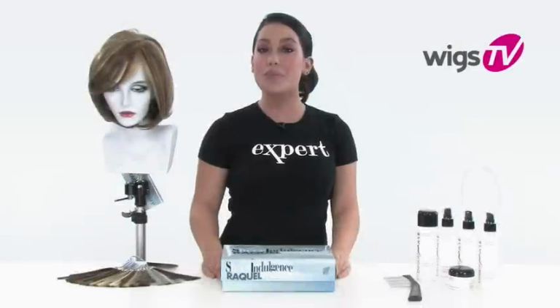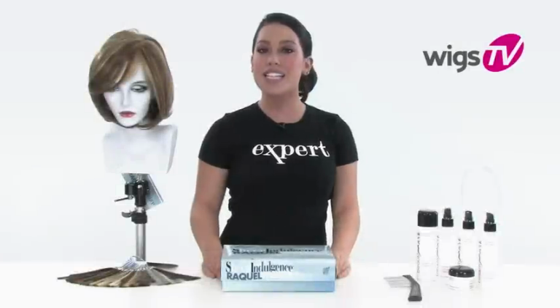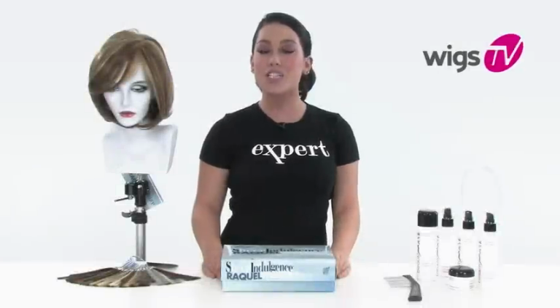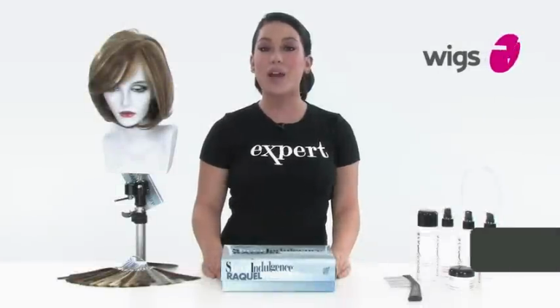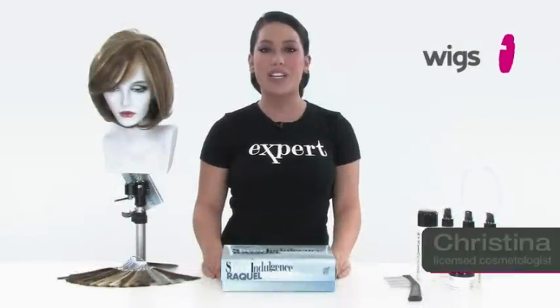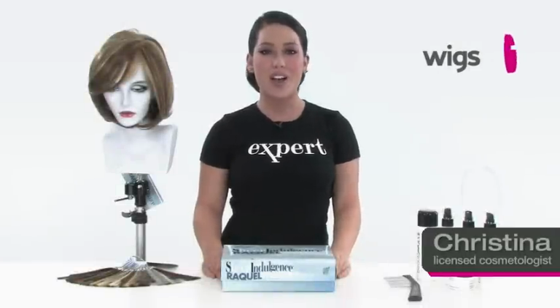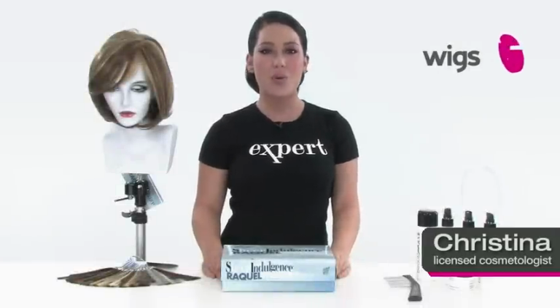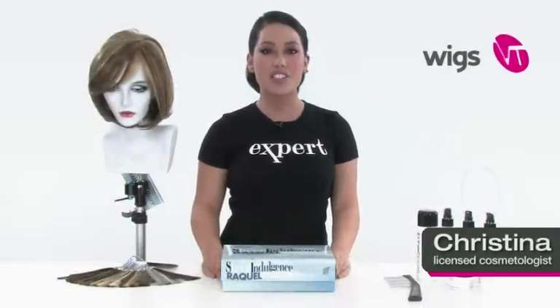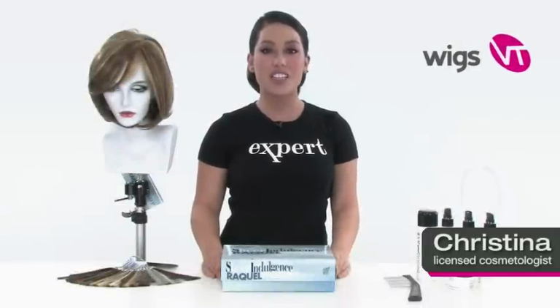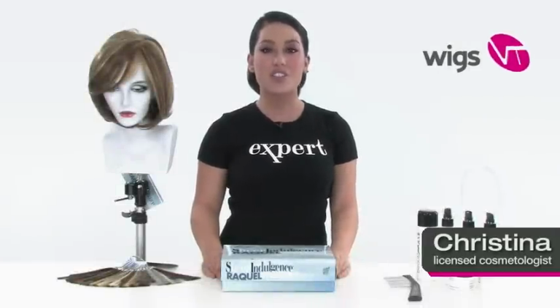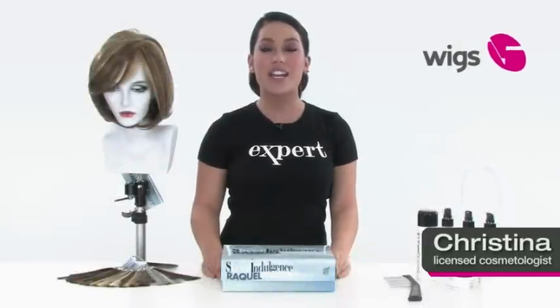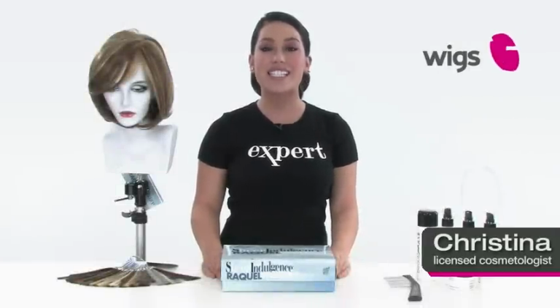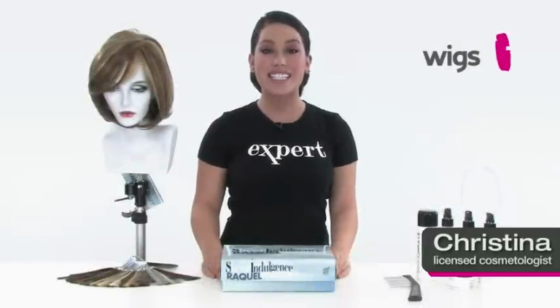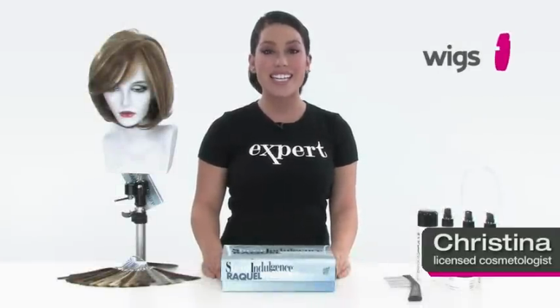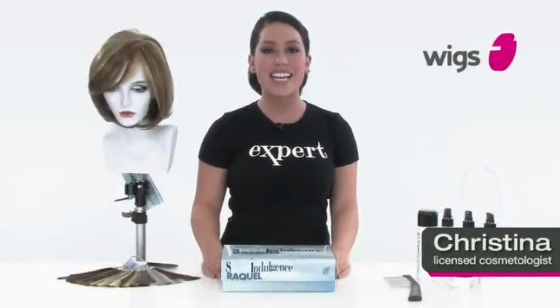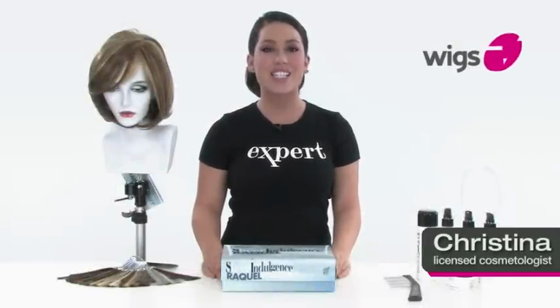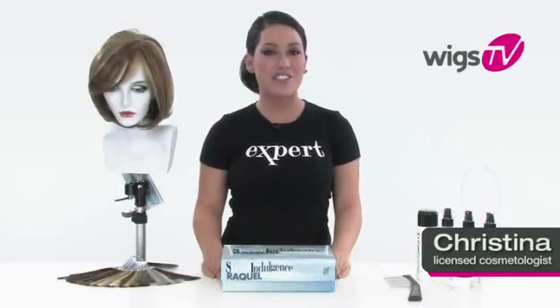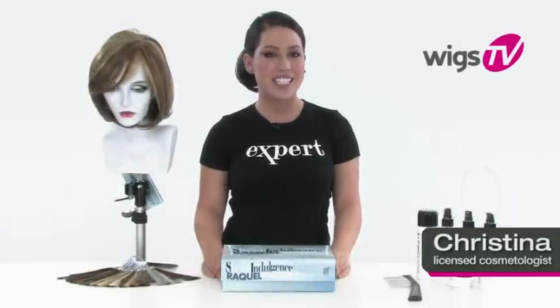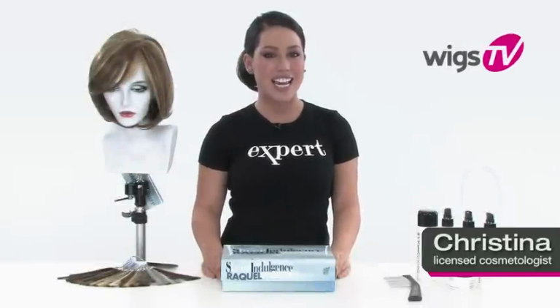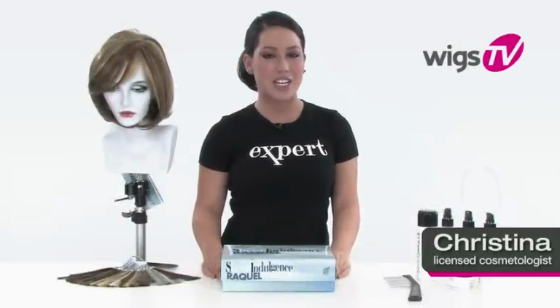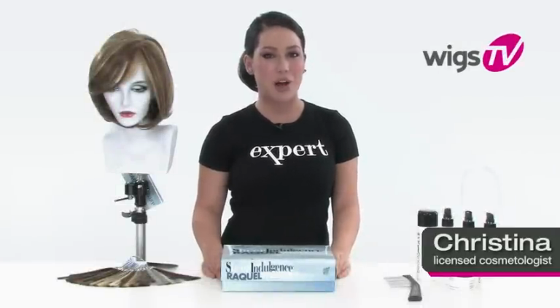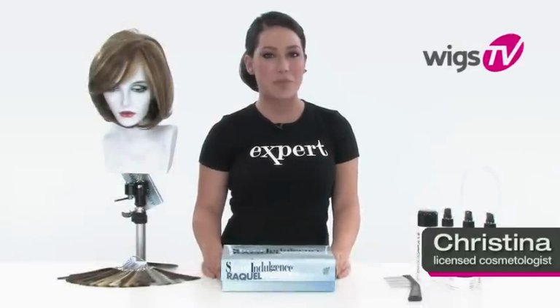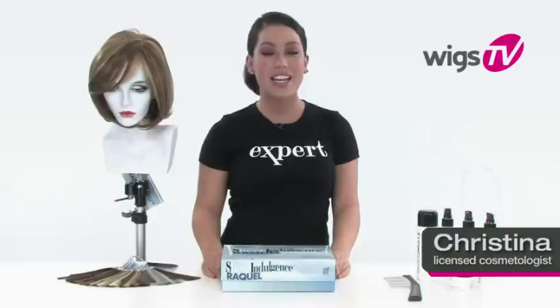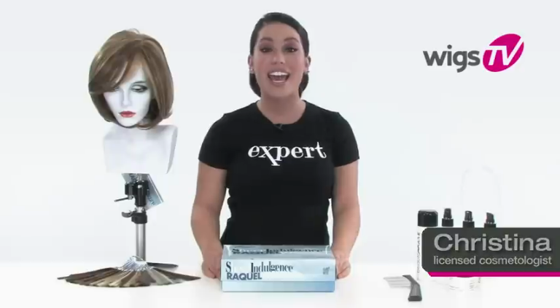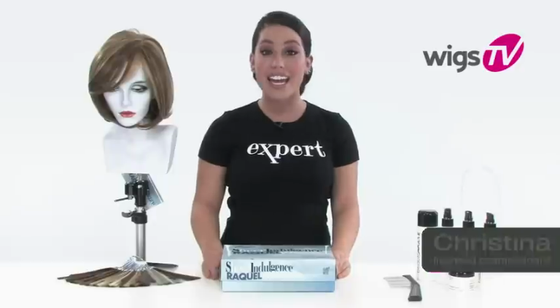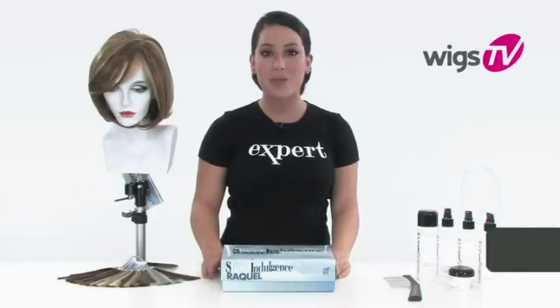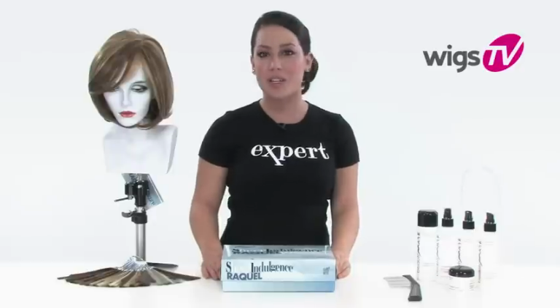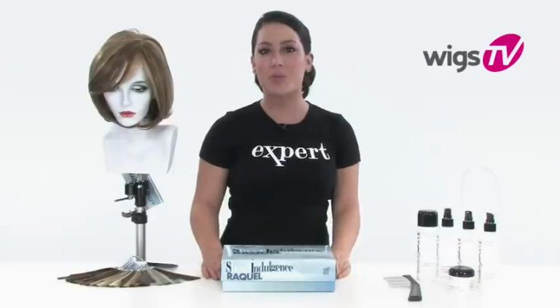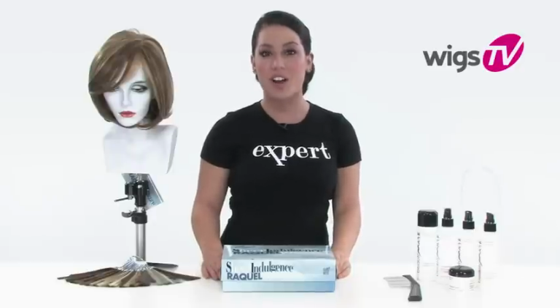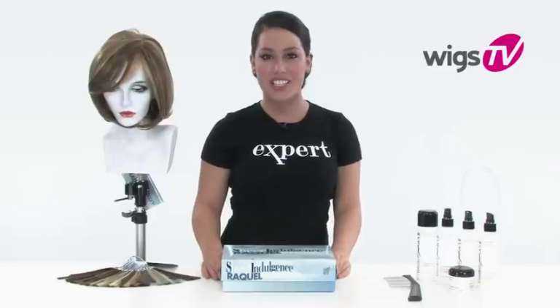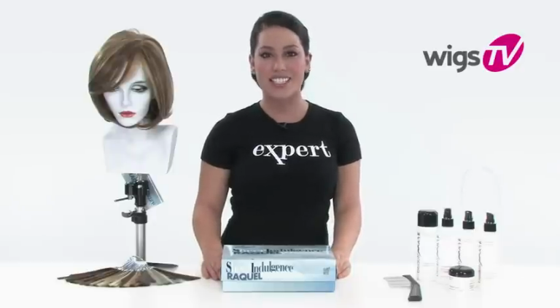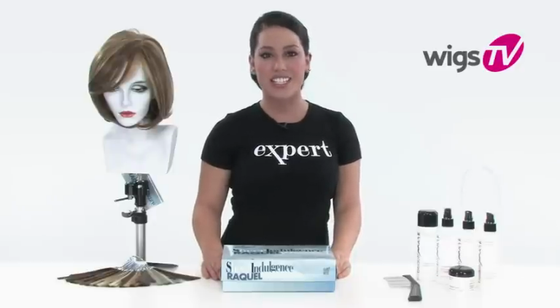Upstage by Raquel Welch gives you a sleek and sophisticated bob. Anyone can pull off this look.